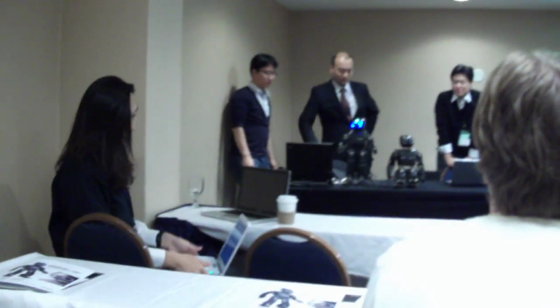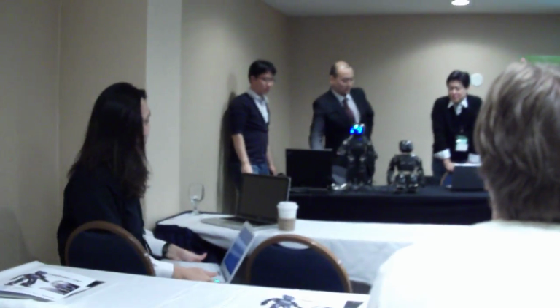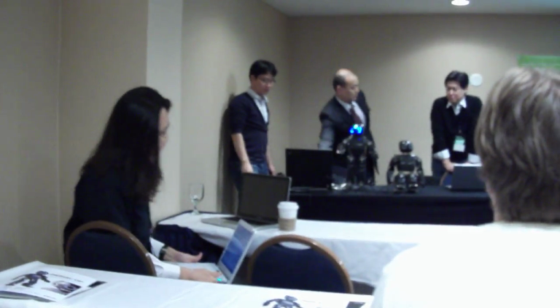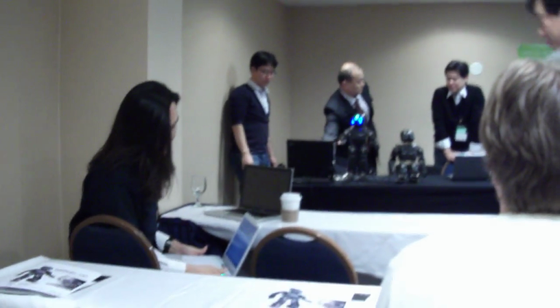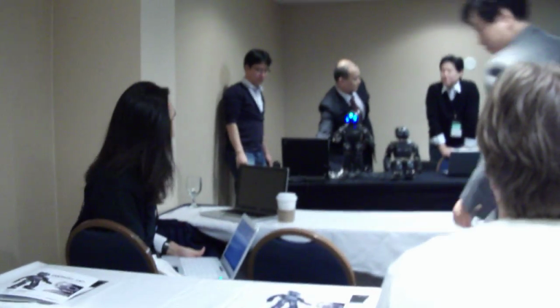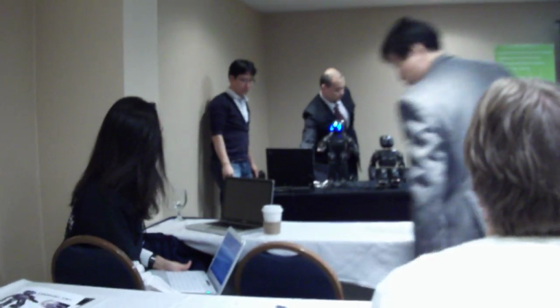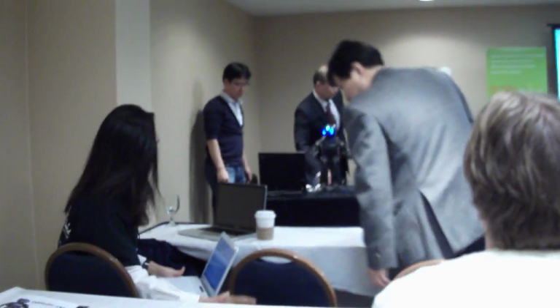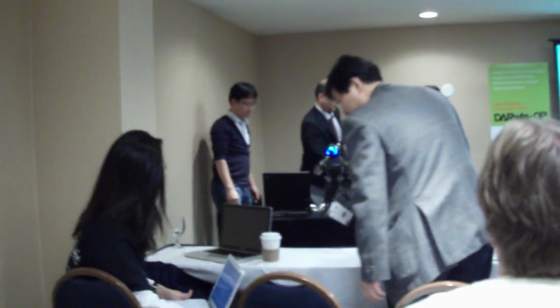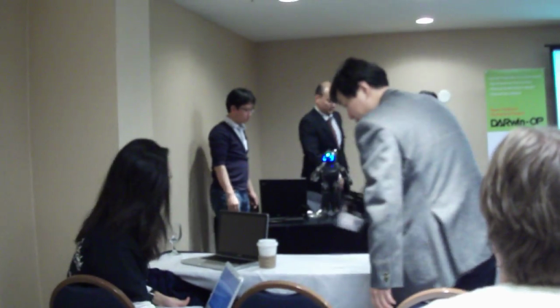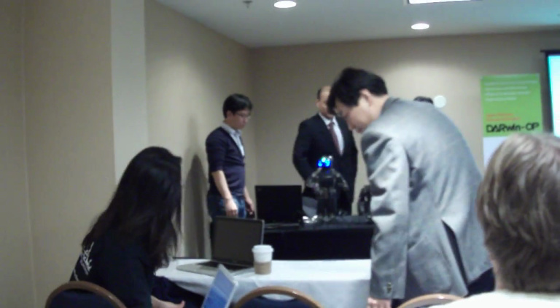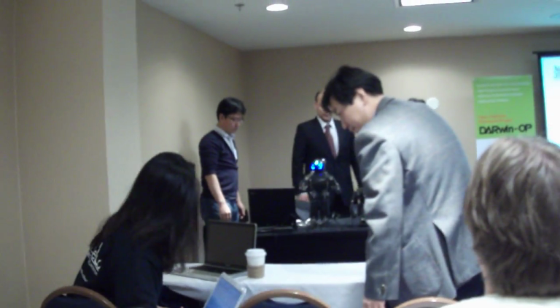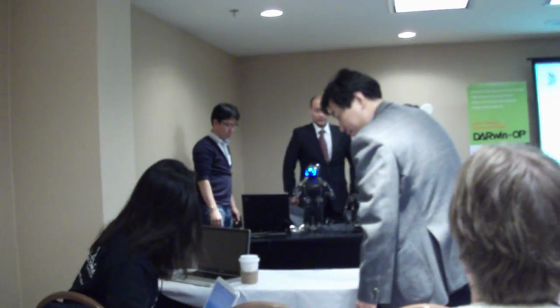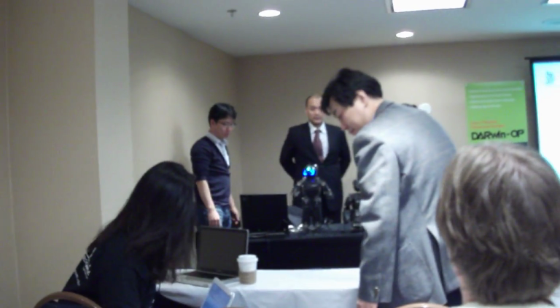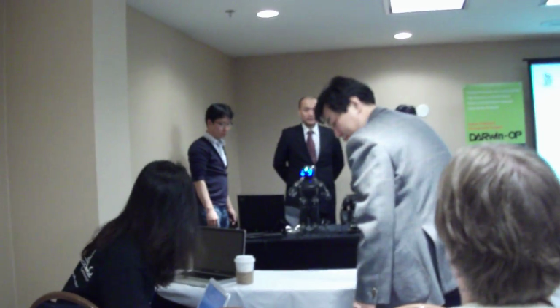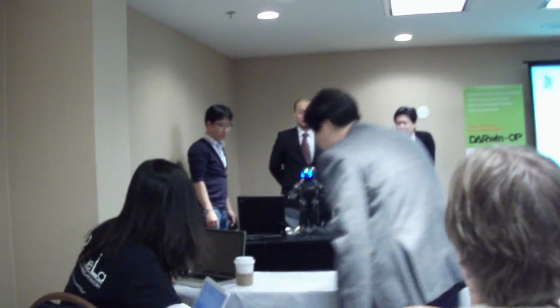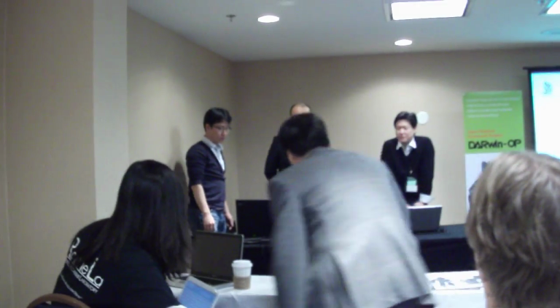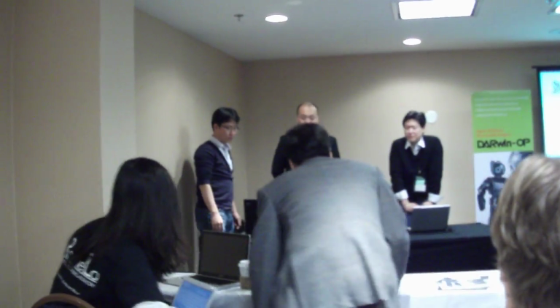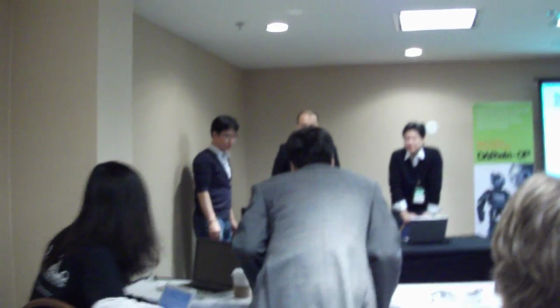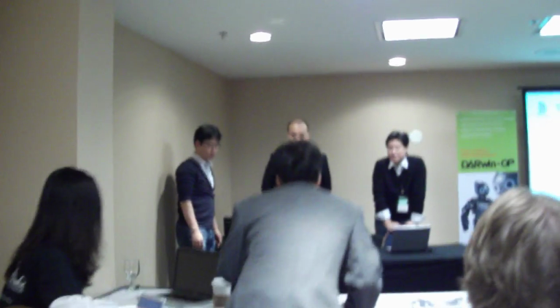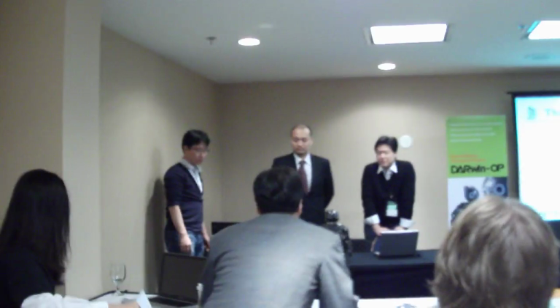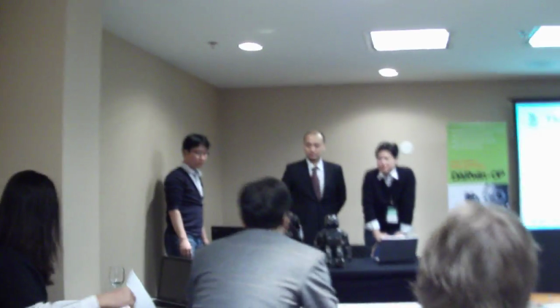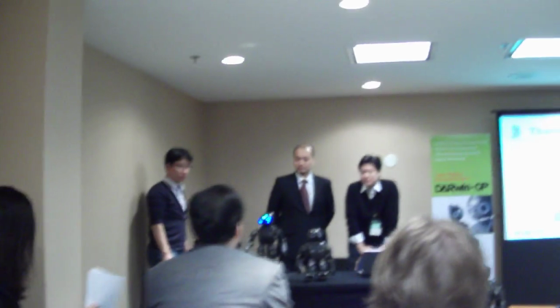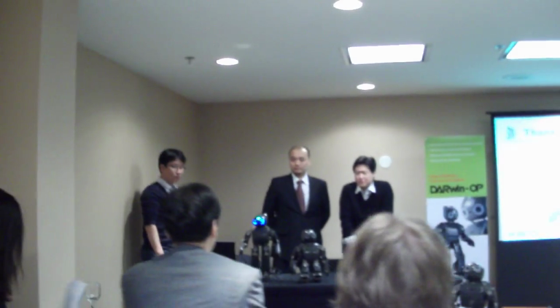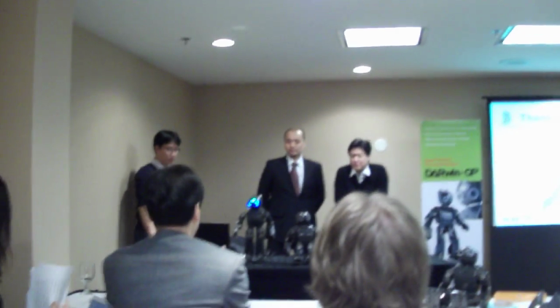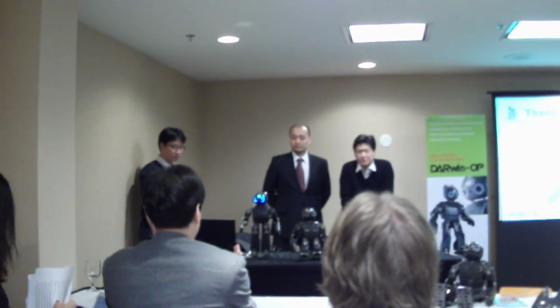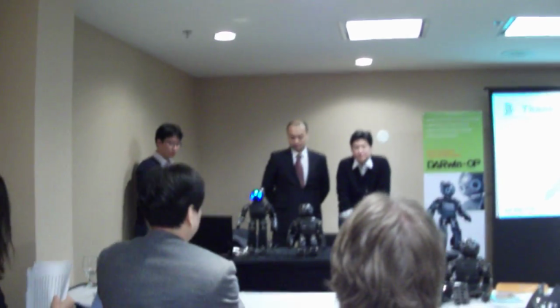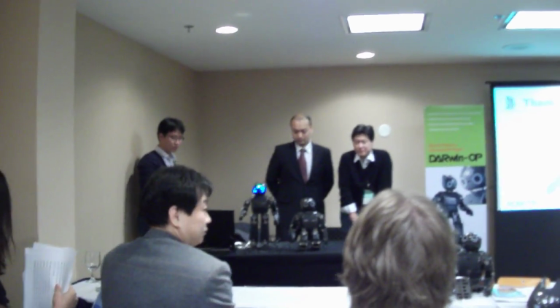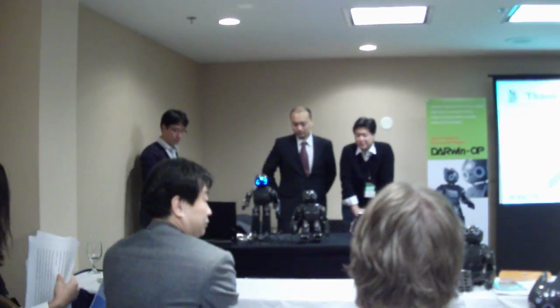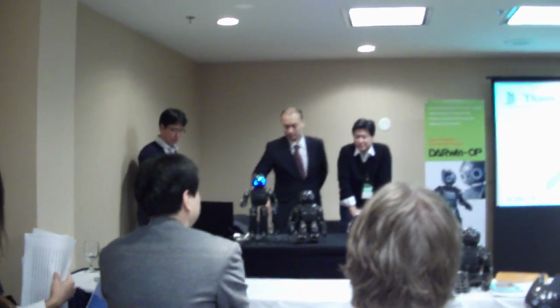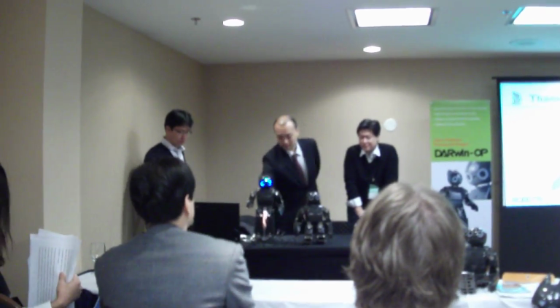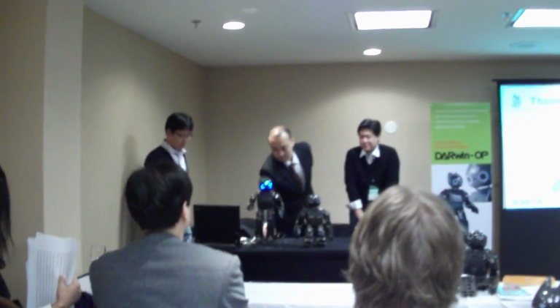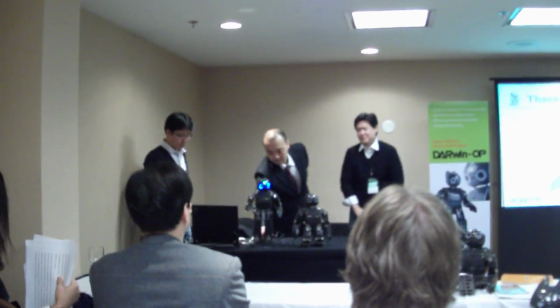I would like to help researchers and students interested in robotics, network, image processing, and automatic control systems.